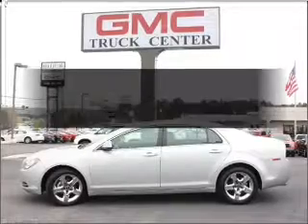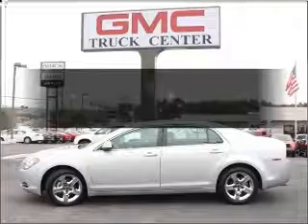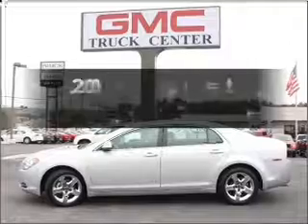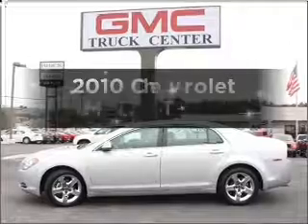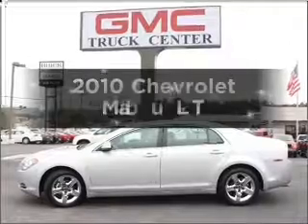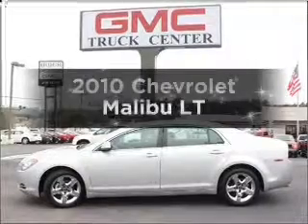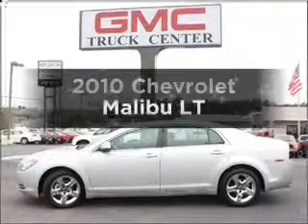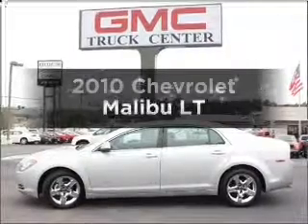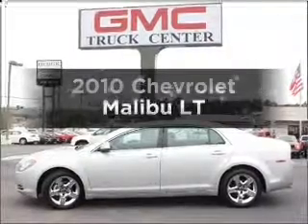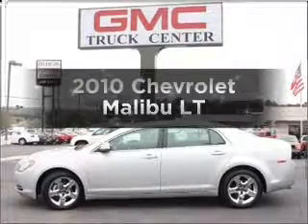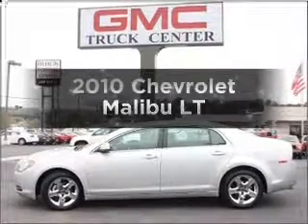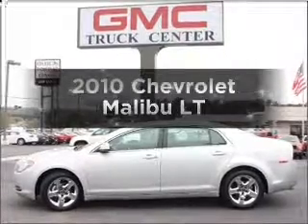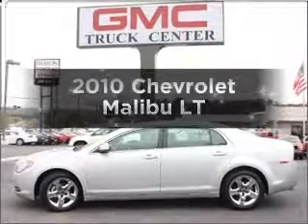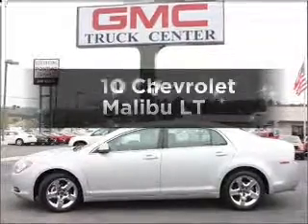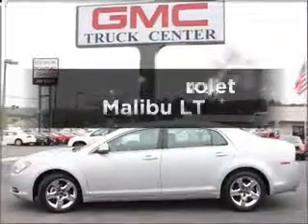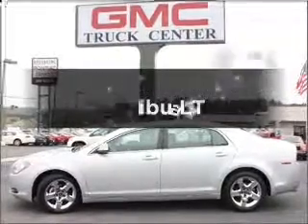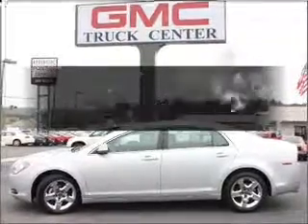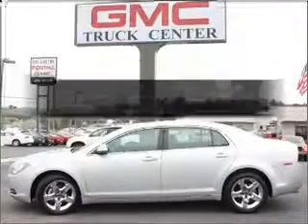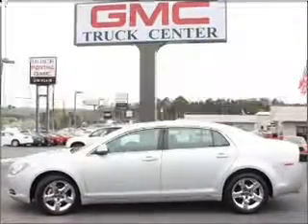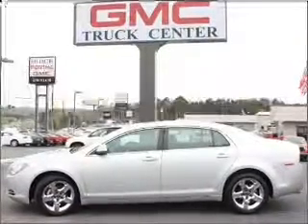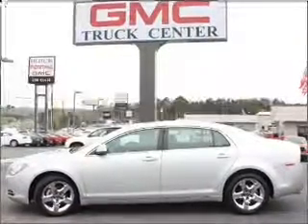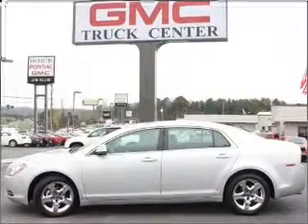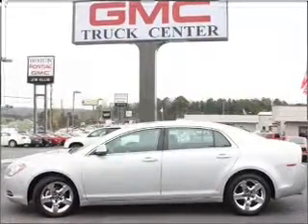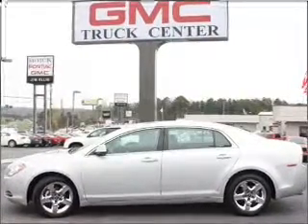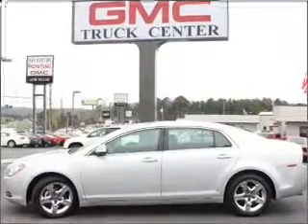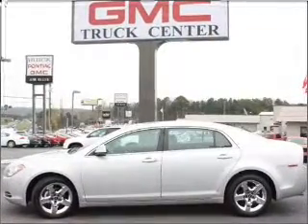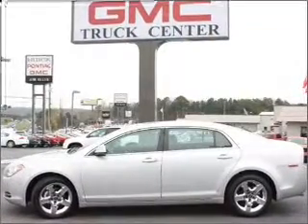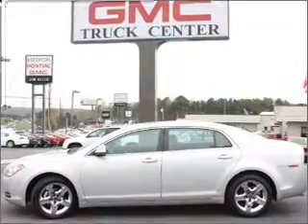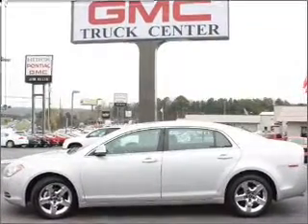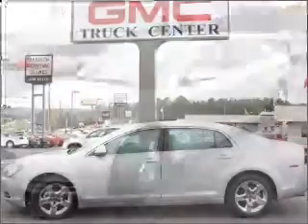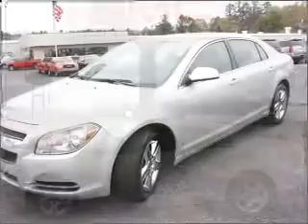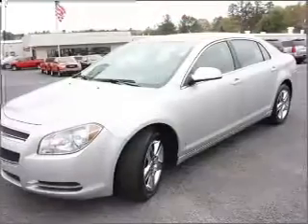Introducing the 2010 Chevrolet Malibu. If you're looking for a first-rate auto, this one could be yours today.